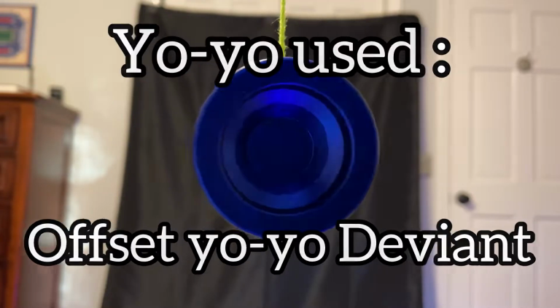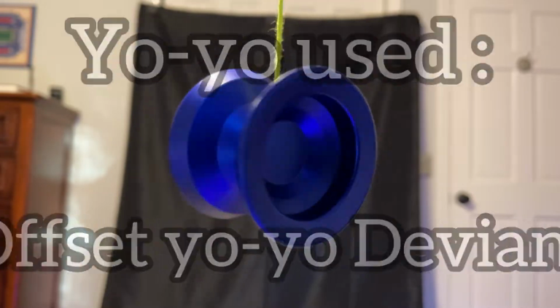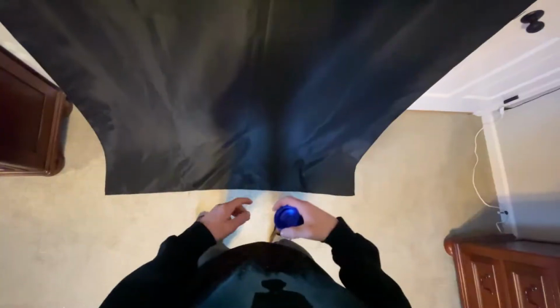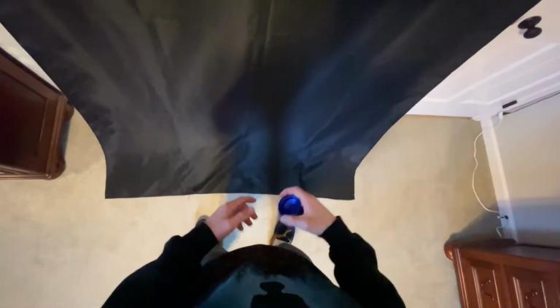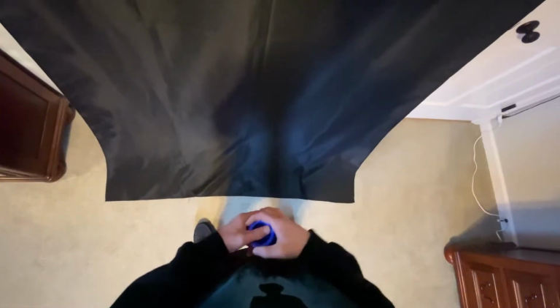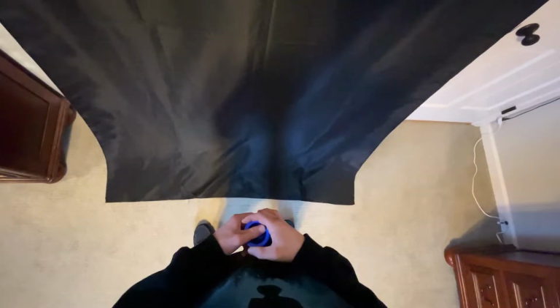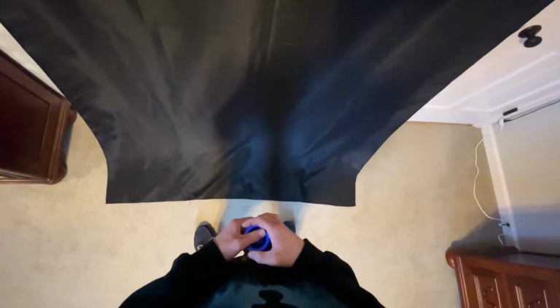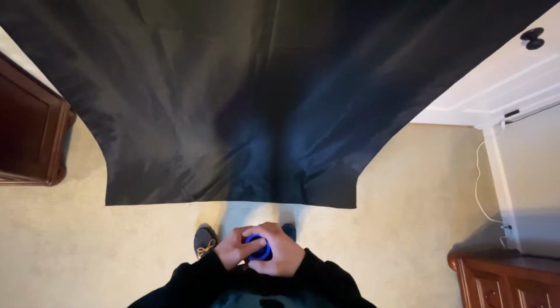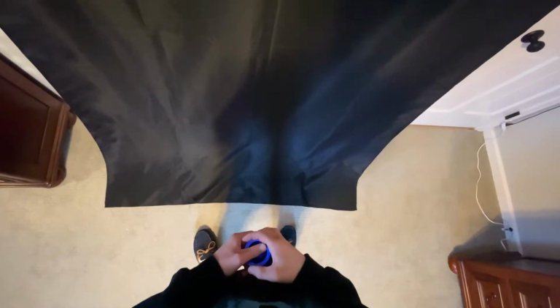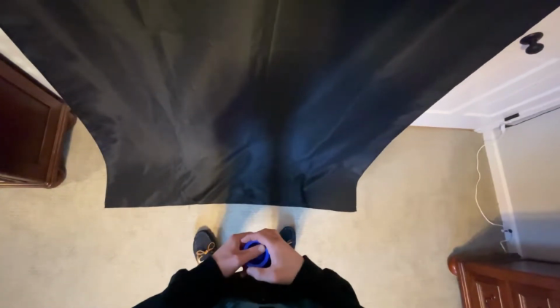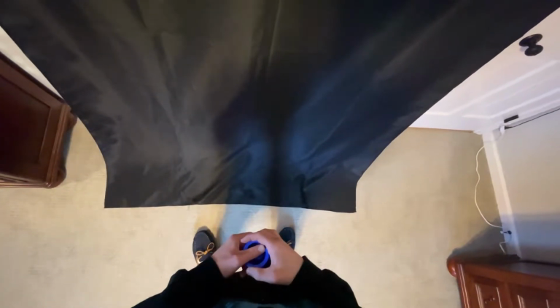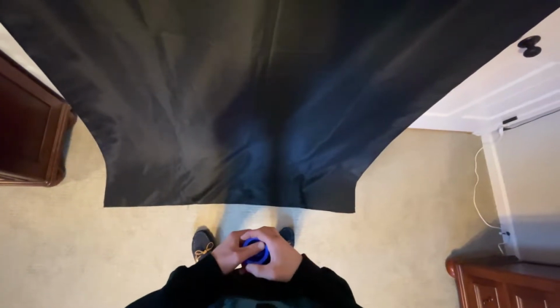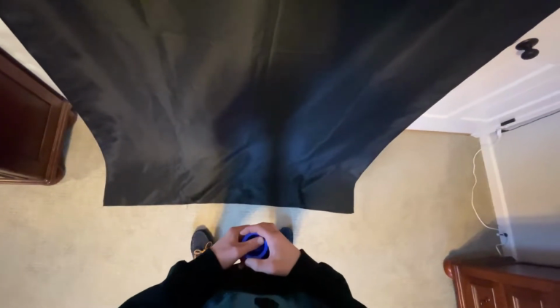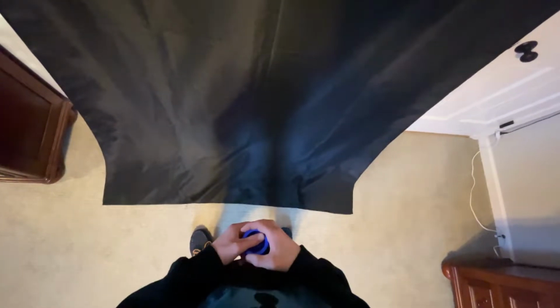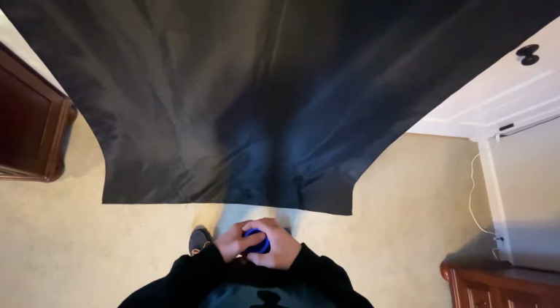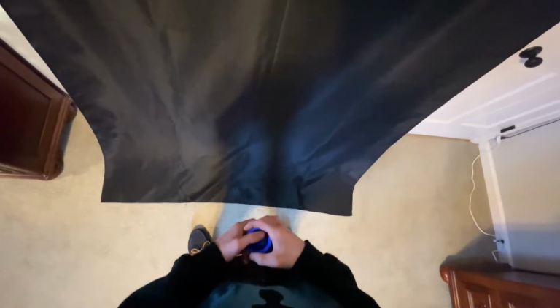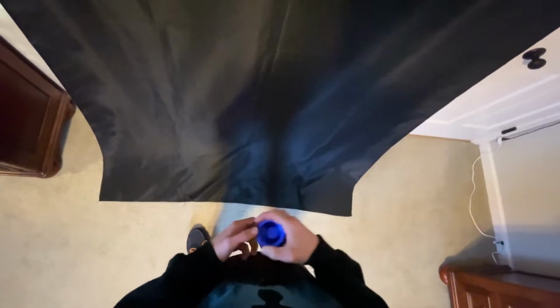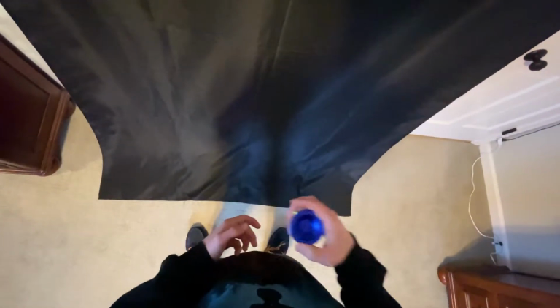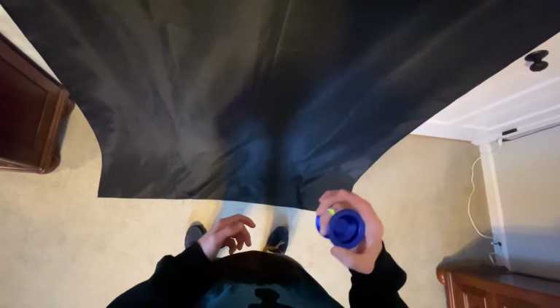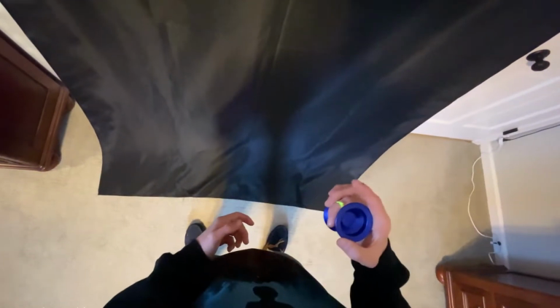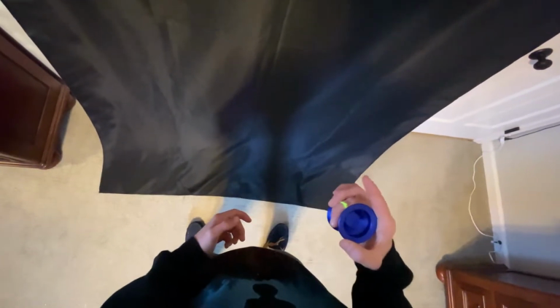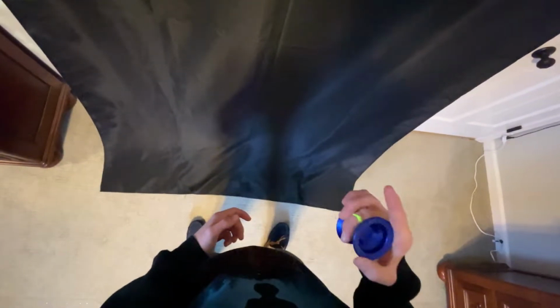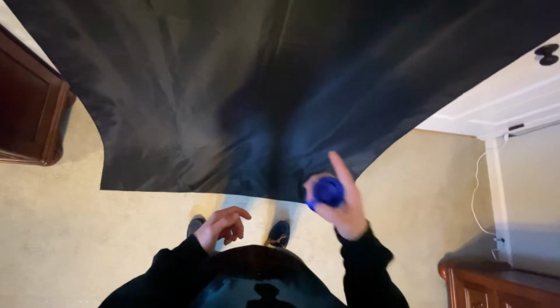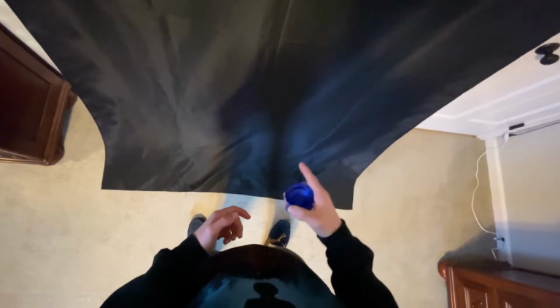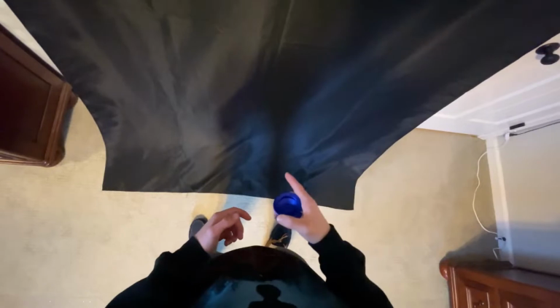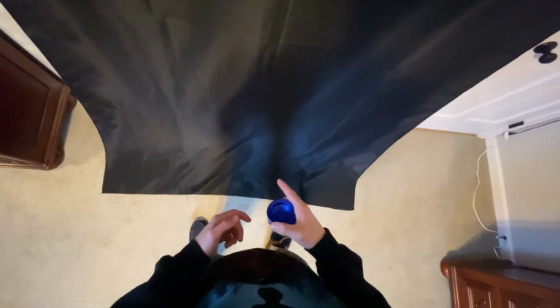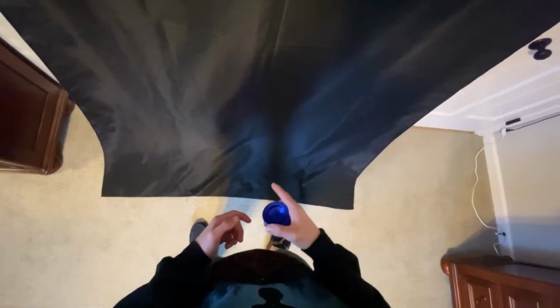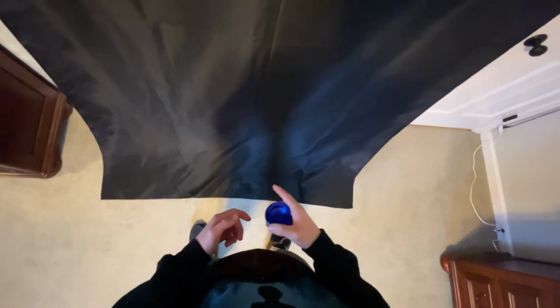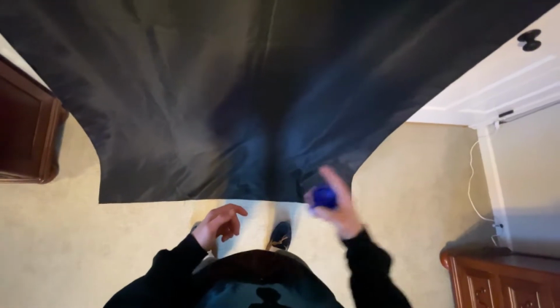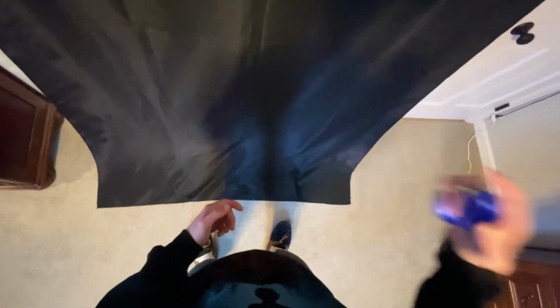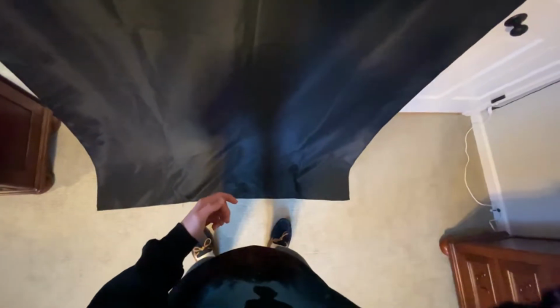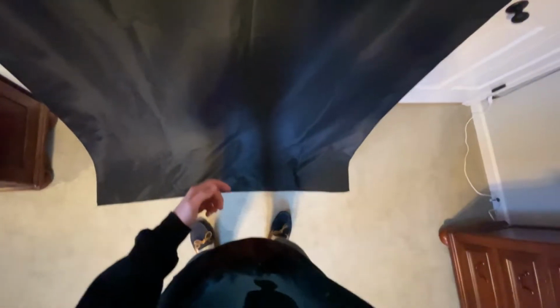Hey everybody, in today's video I'm going to be teaching you the yoyo trick 'How to Miss a Hook,' and it looks like this.